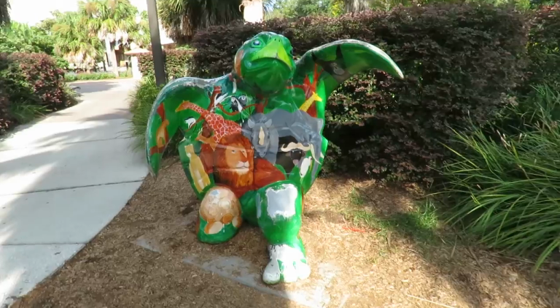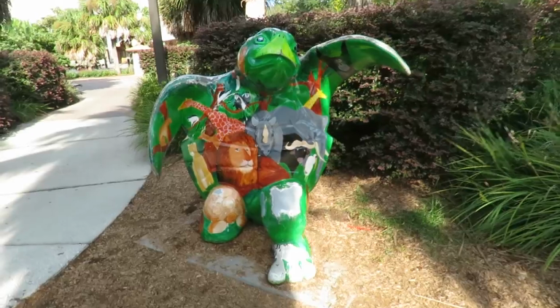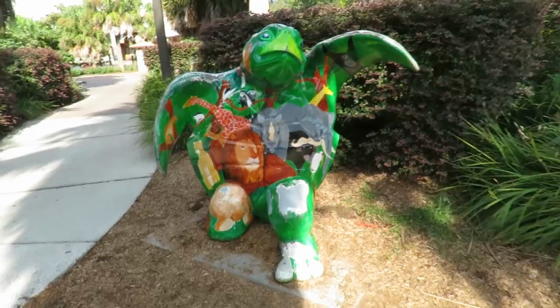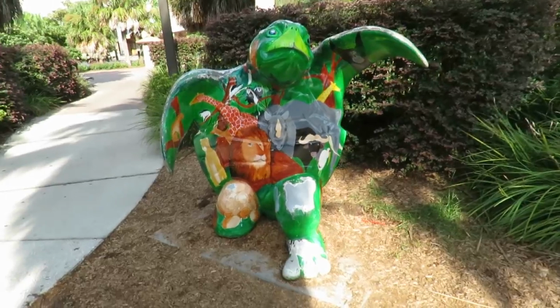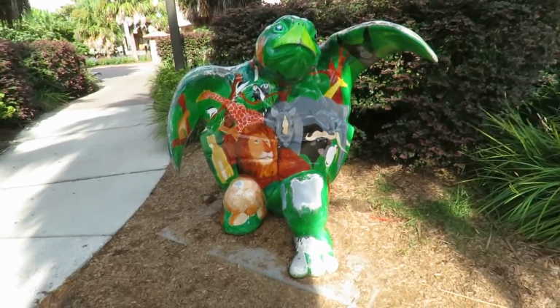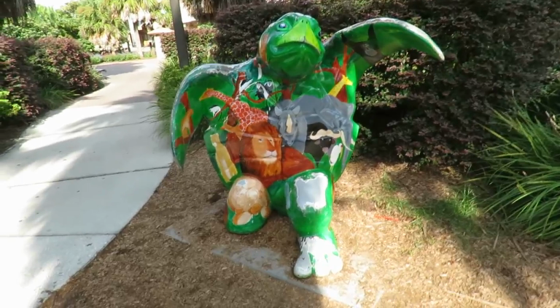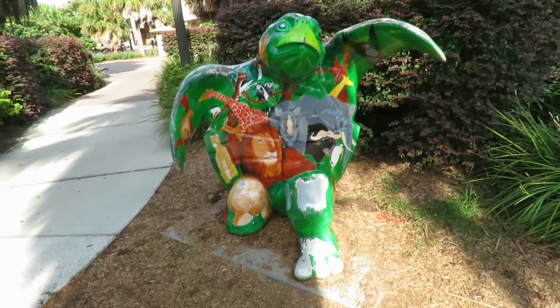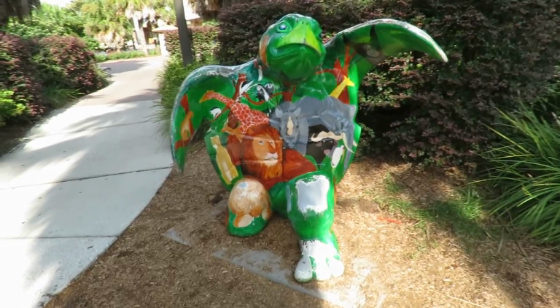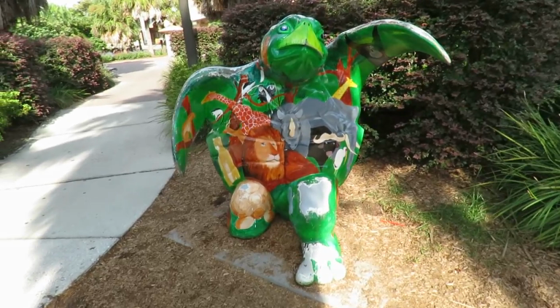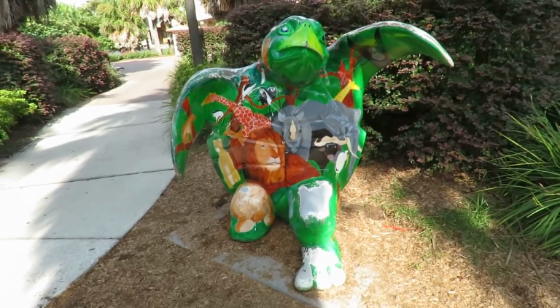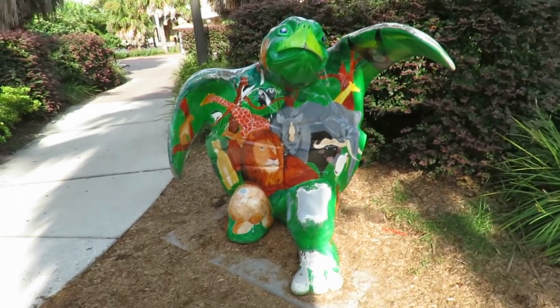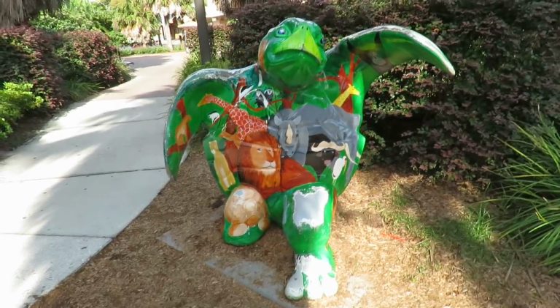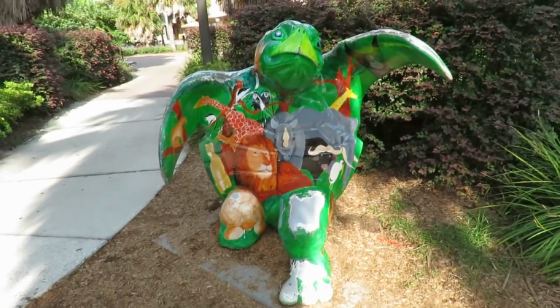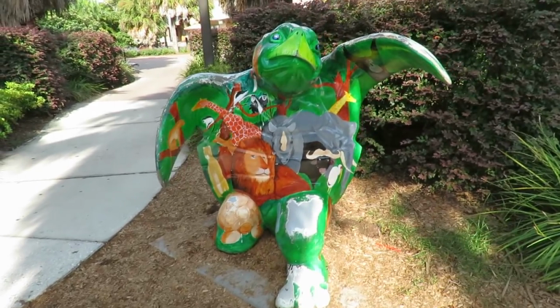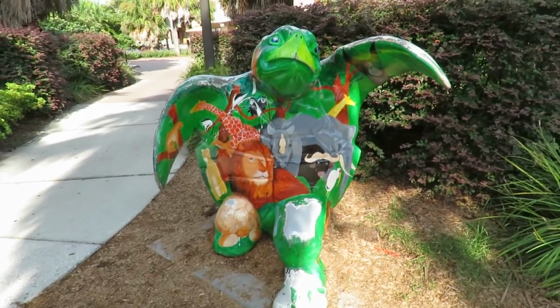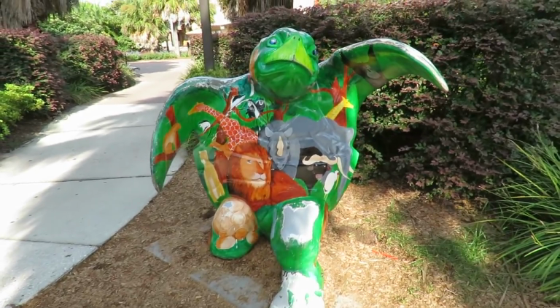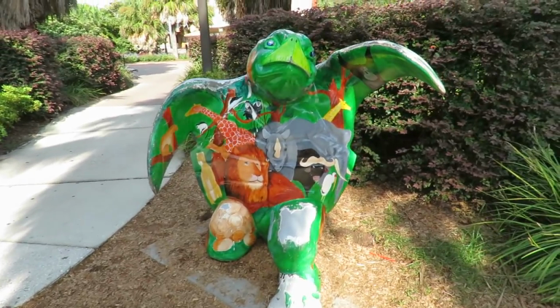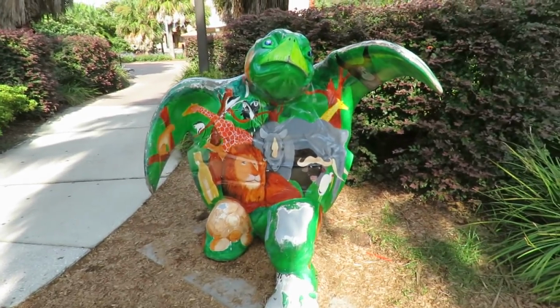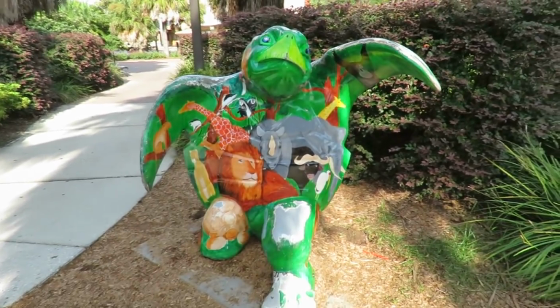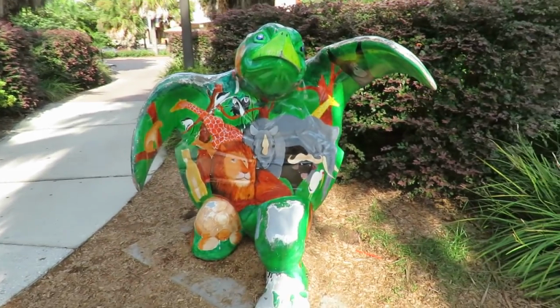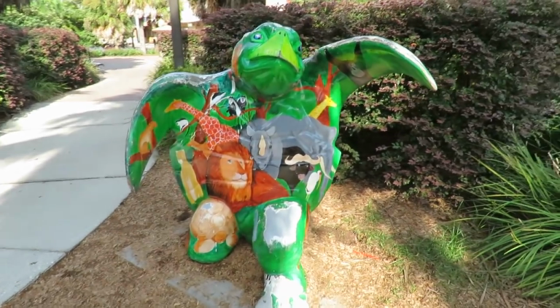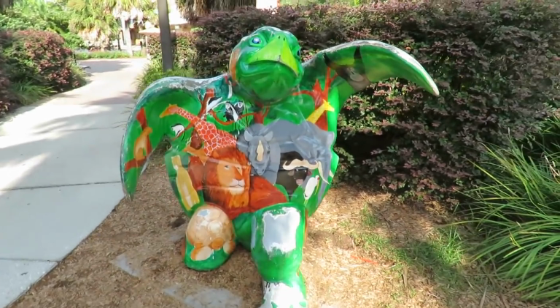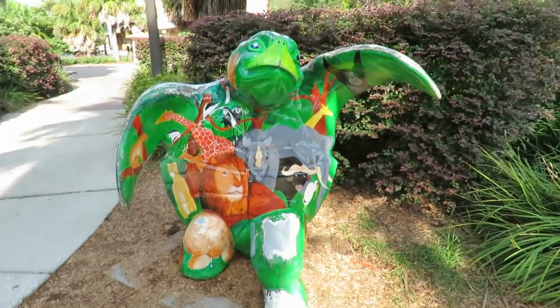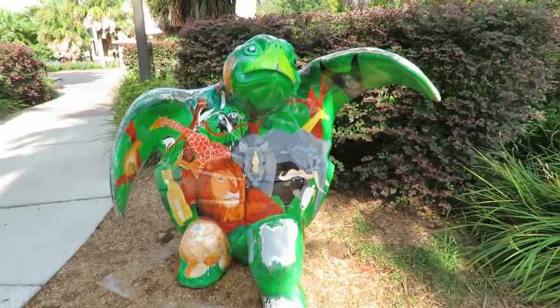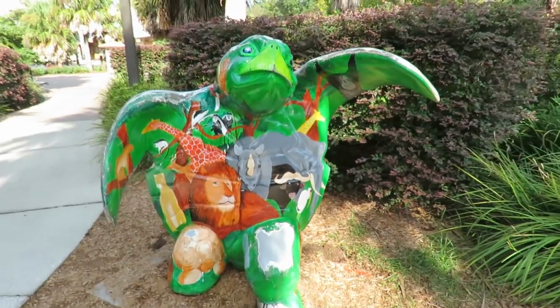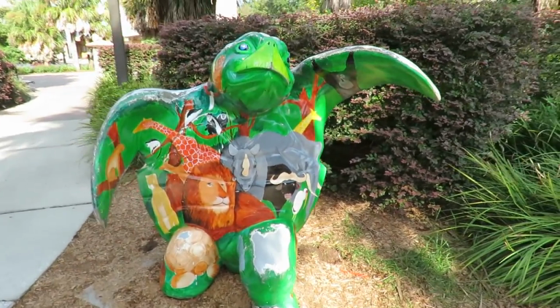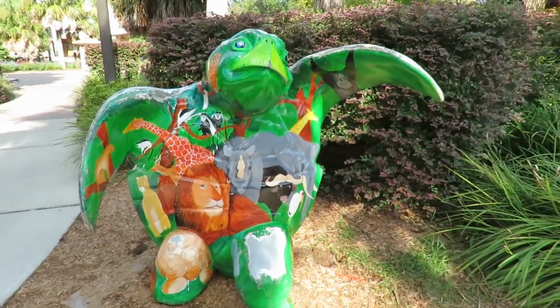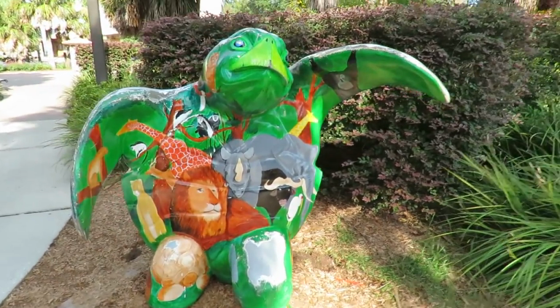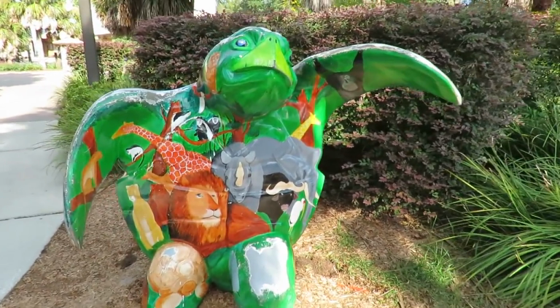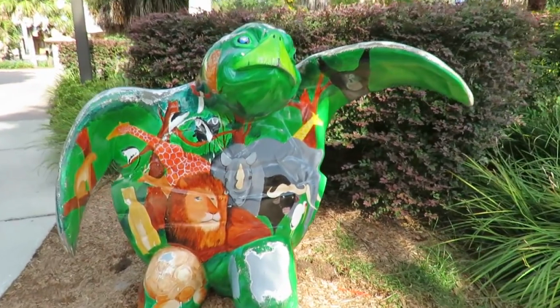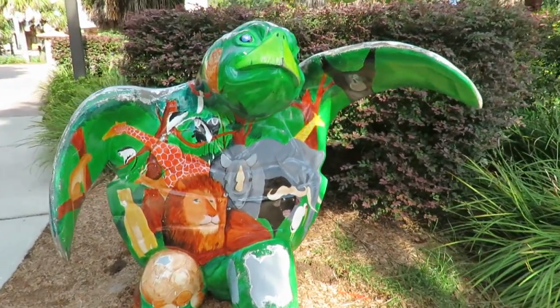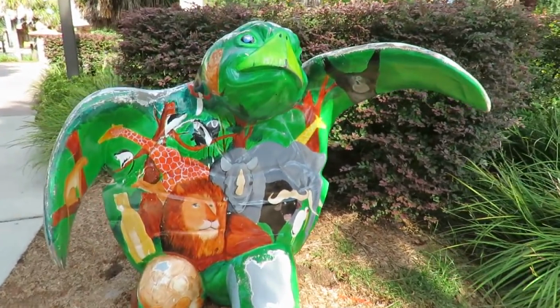Good morning everybody. This is Karen March from Hilton Head Island. Alright guys, look at this adorable turtle.